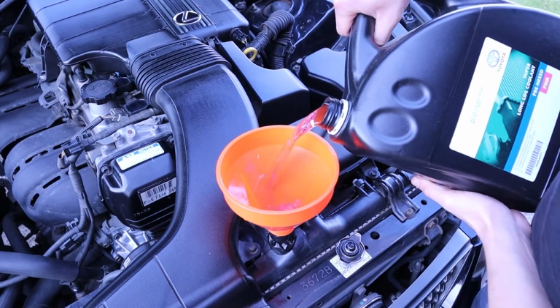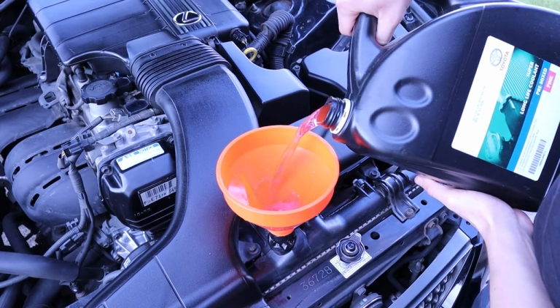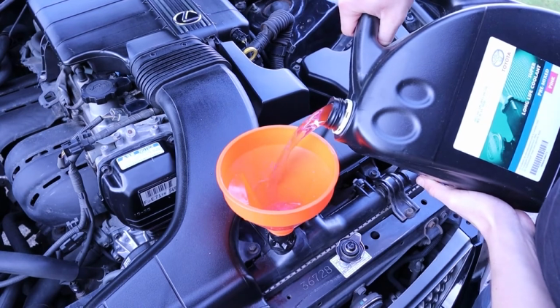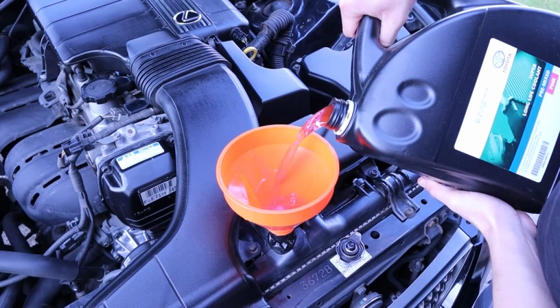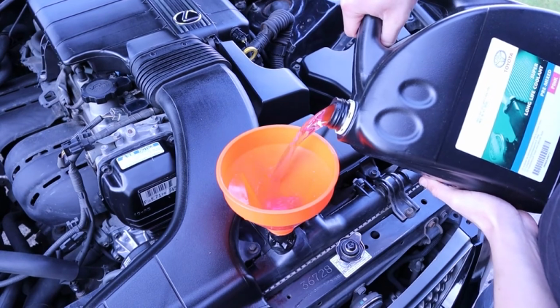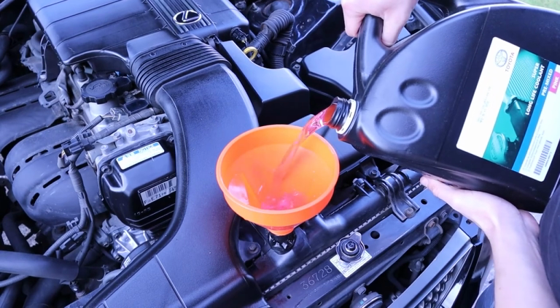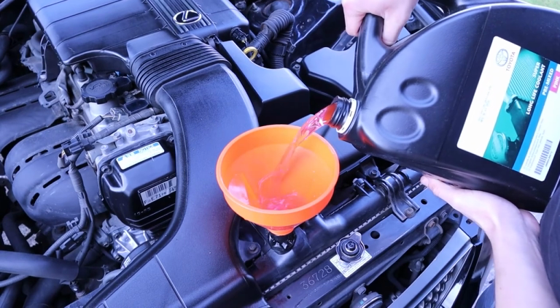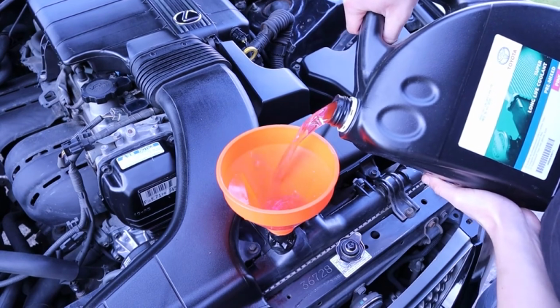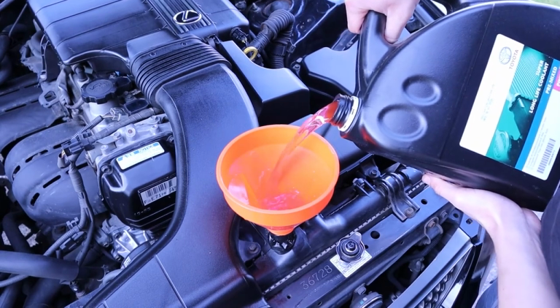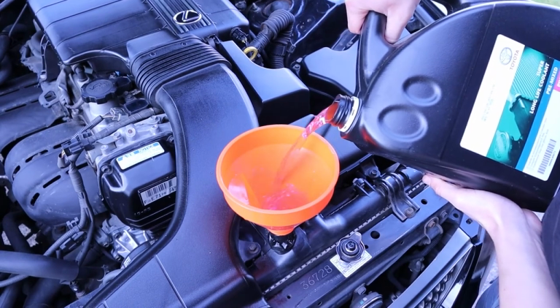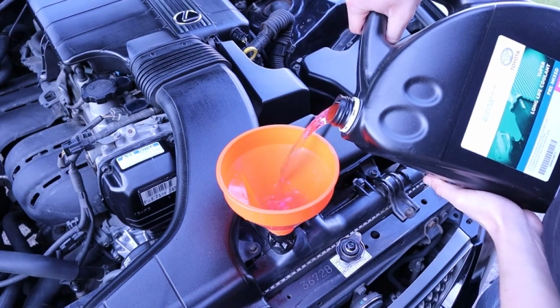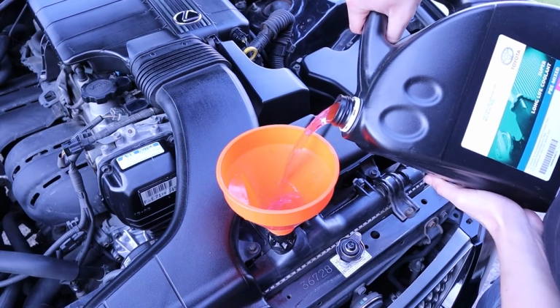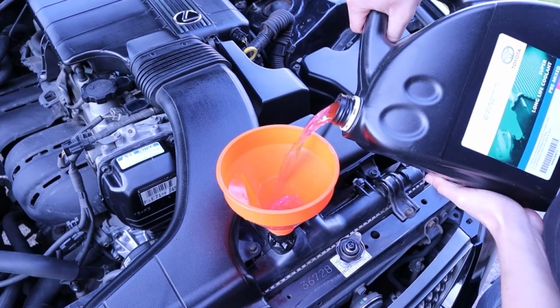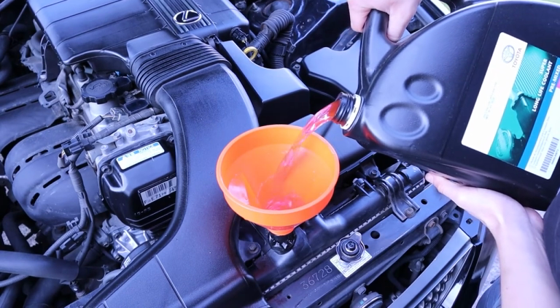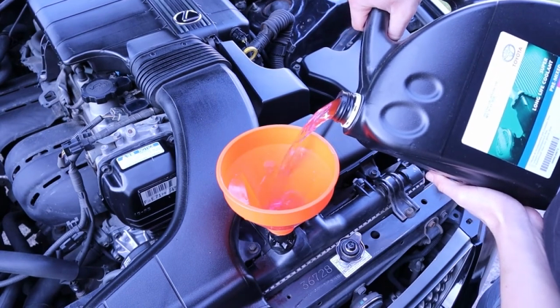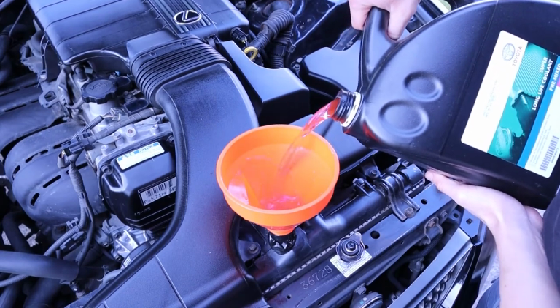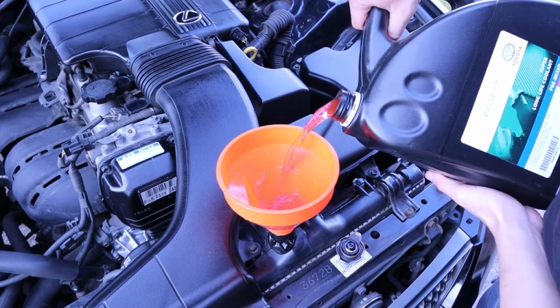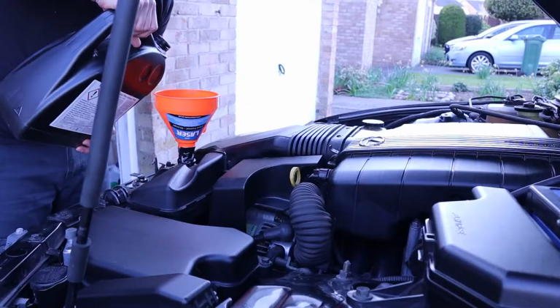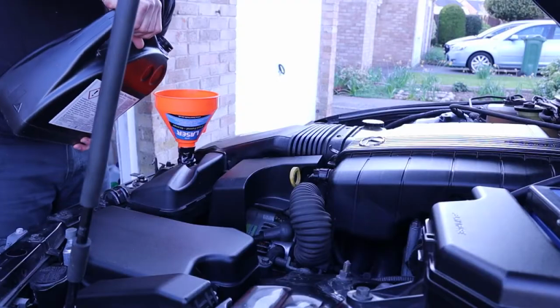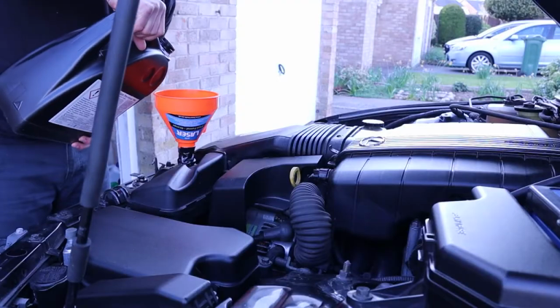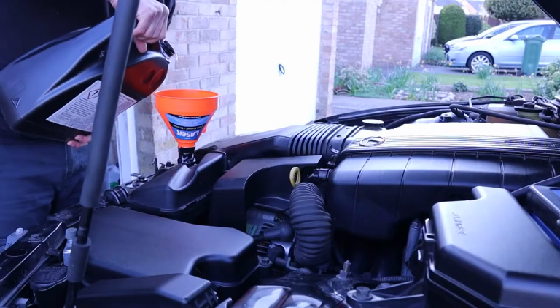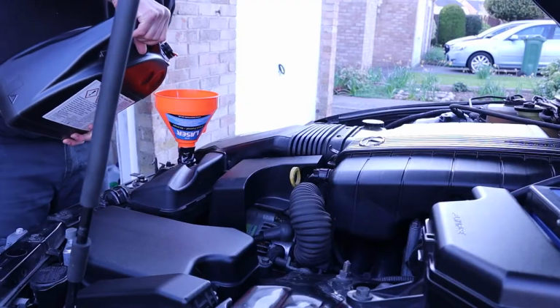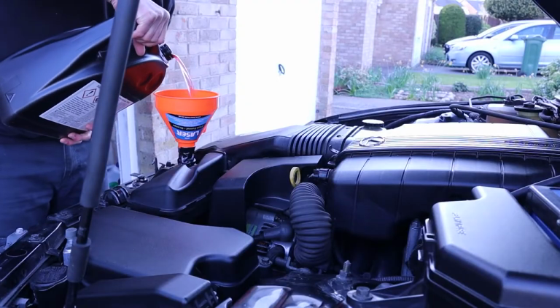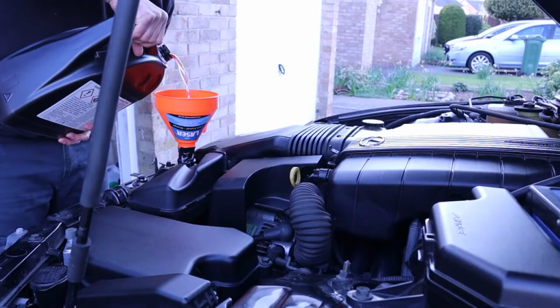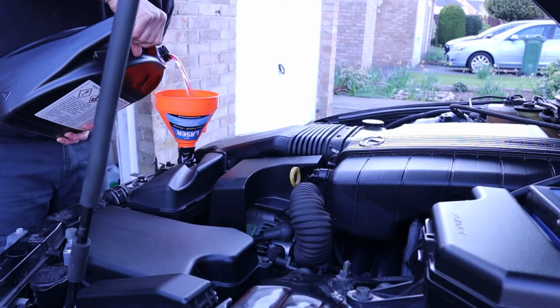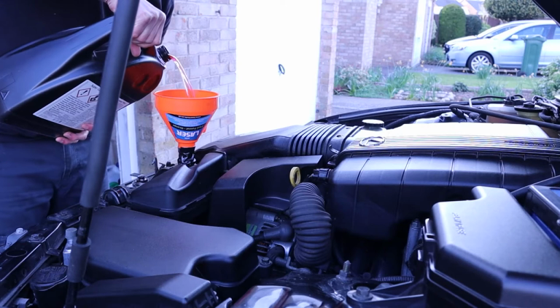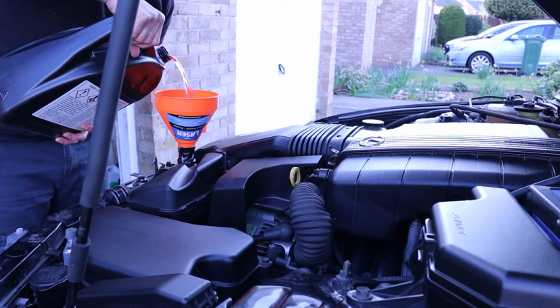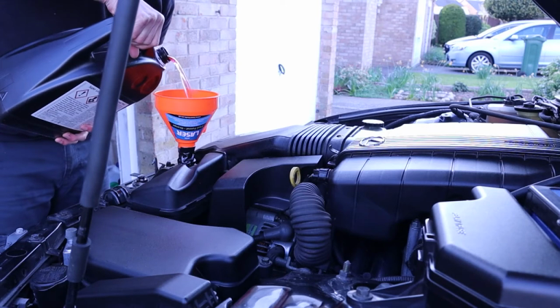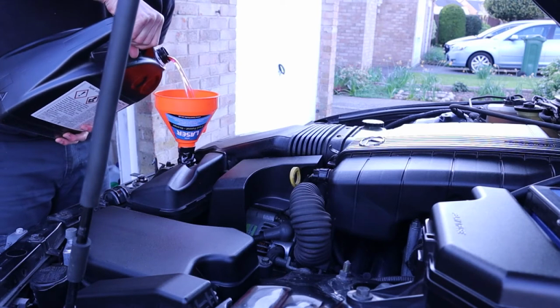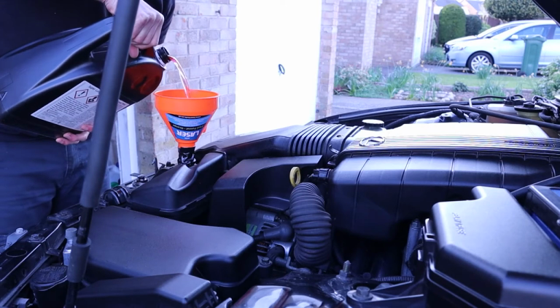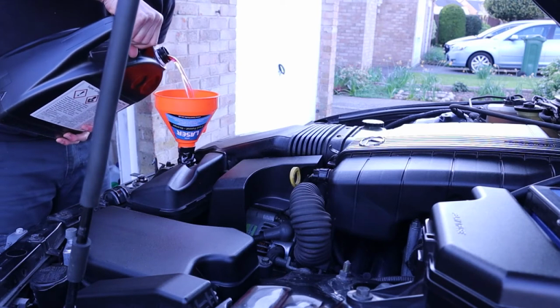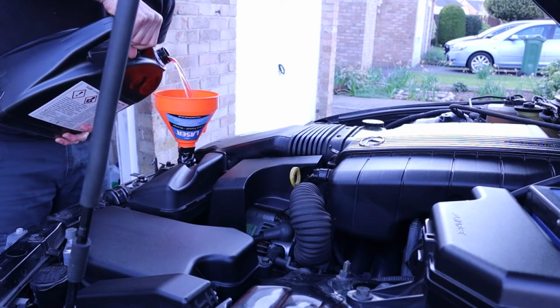I don't know too much about D1 Spec, so I used the Toyota premixed pink coolant.